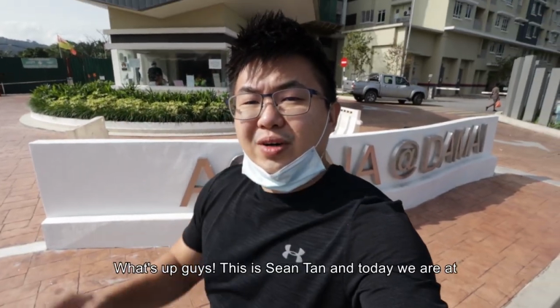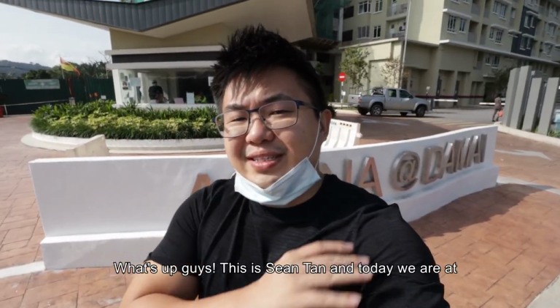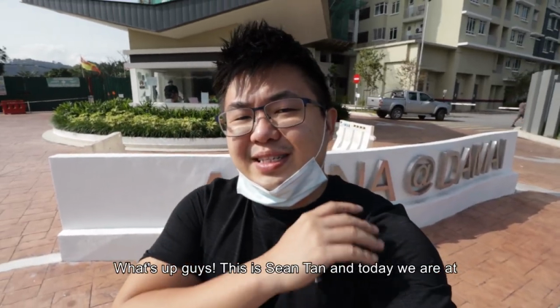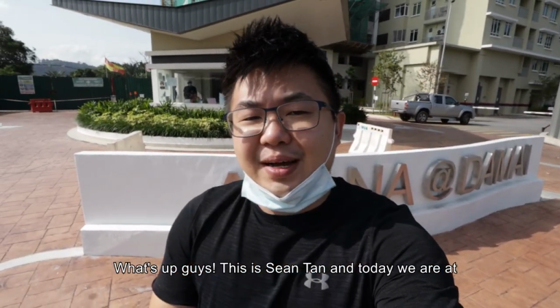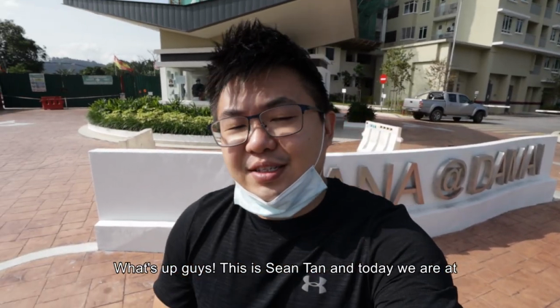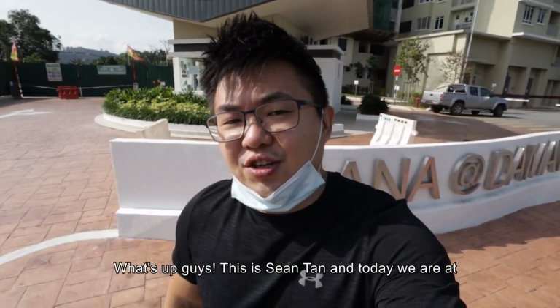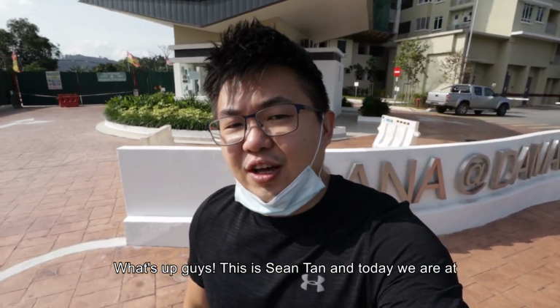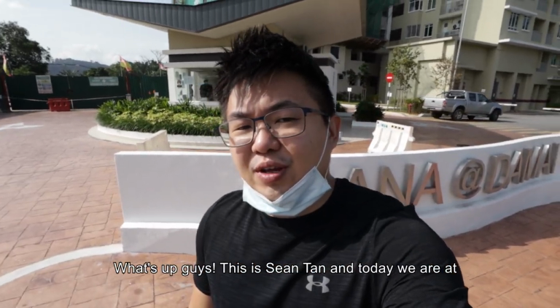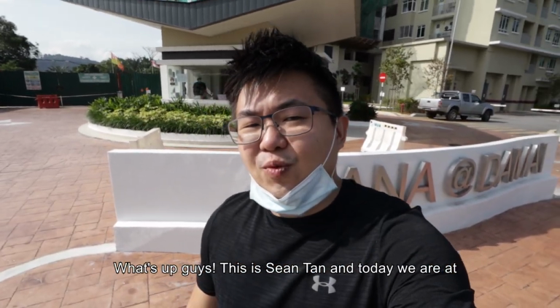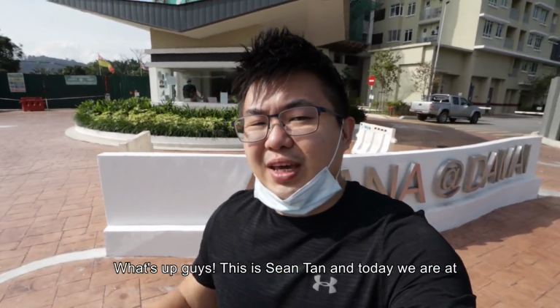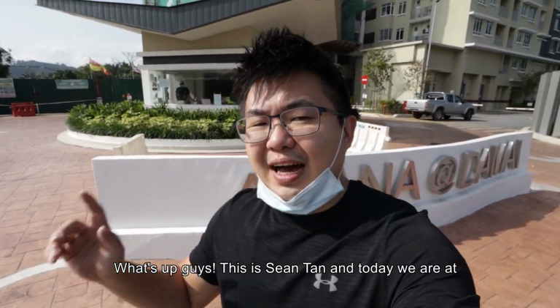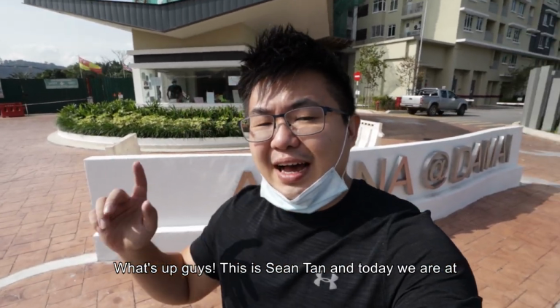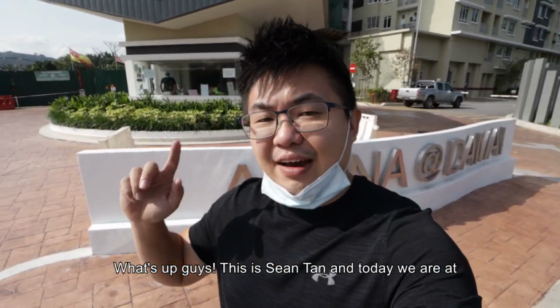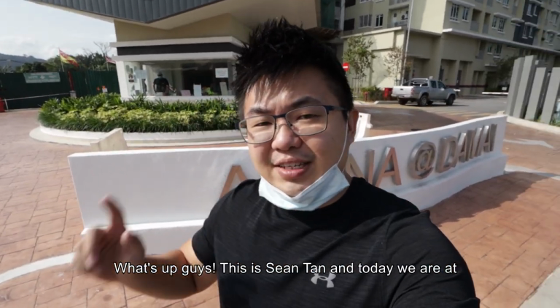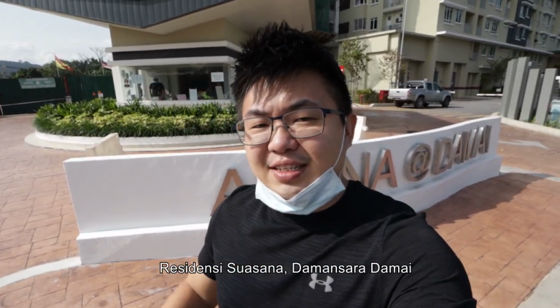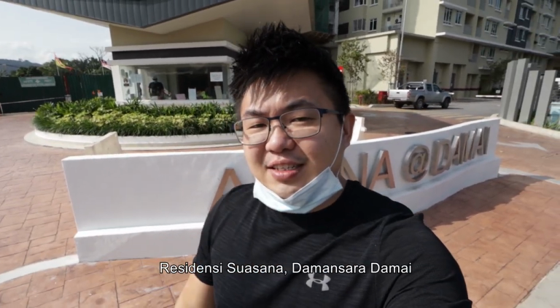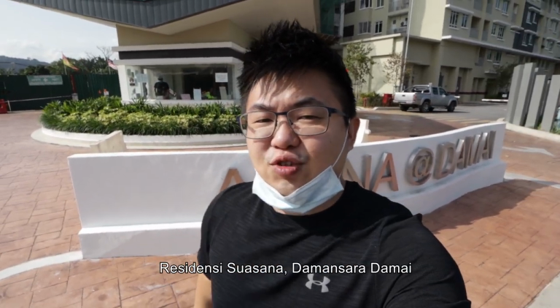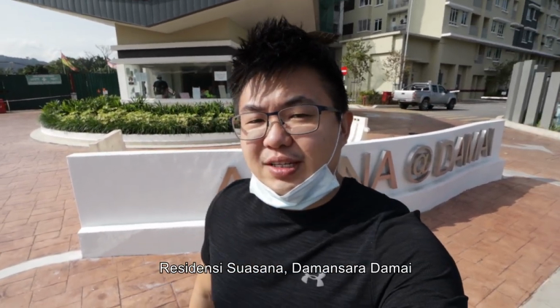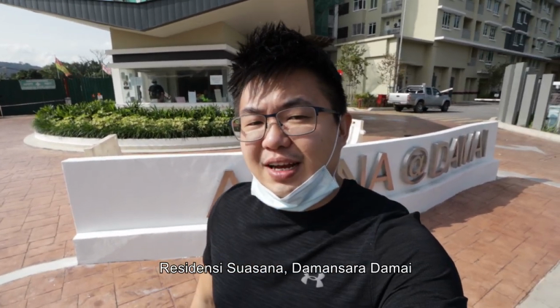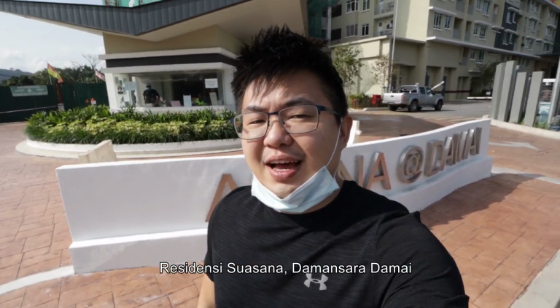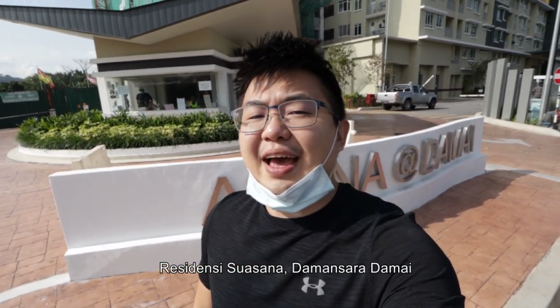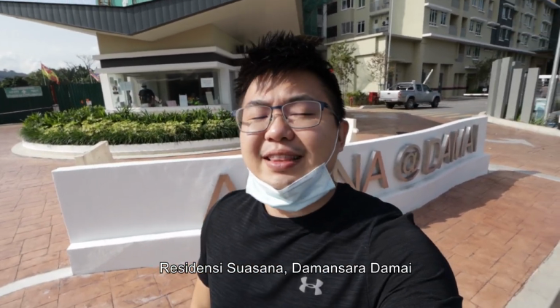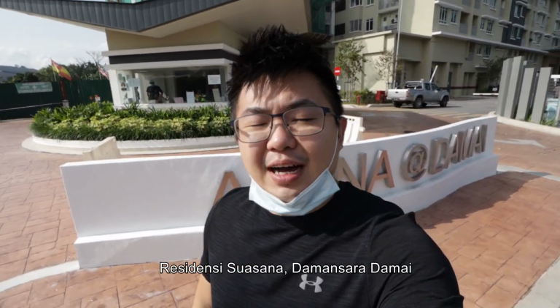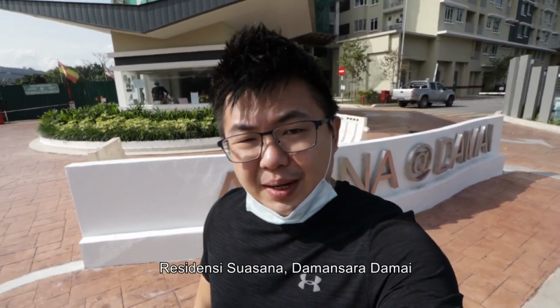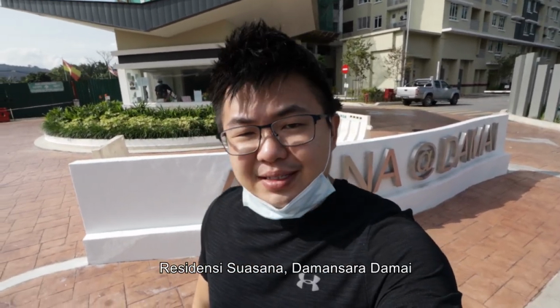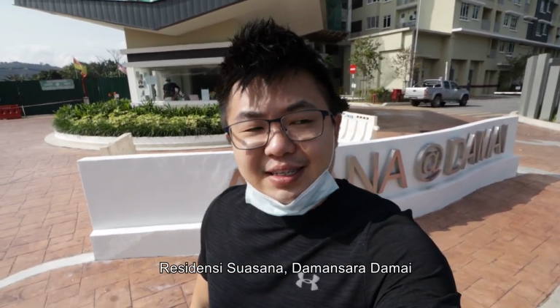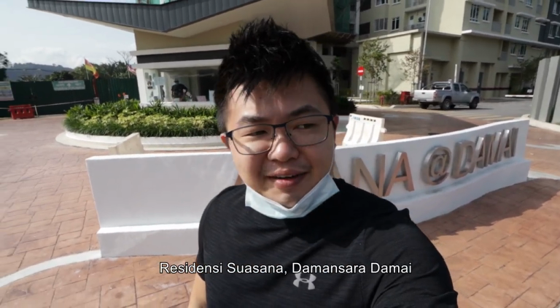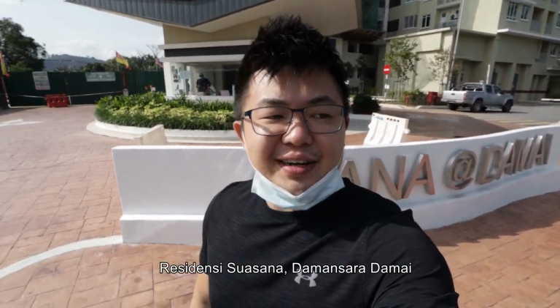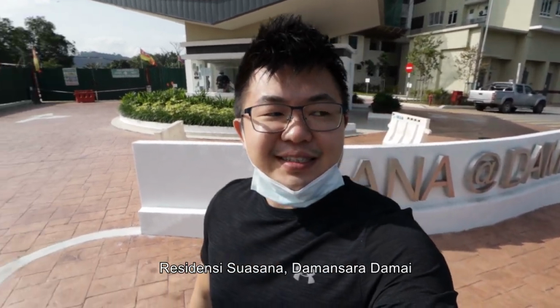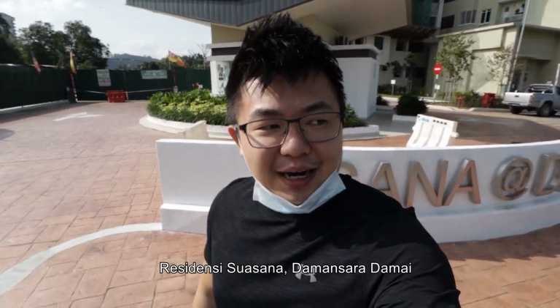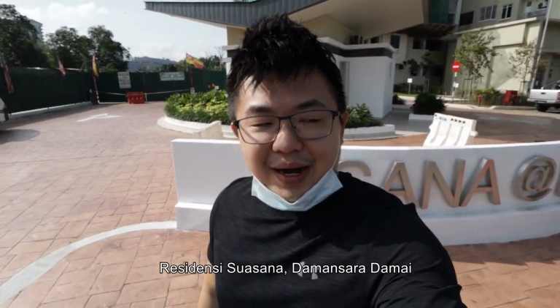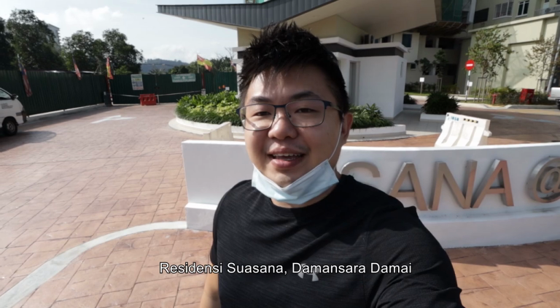What's up guys, this is Shona and today we are at Residency Swasana at Damansara Damai.